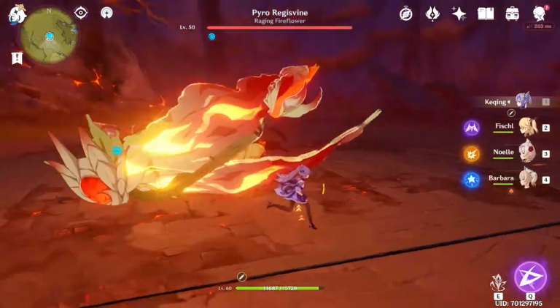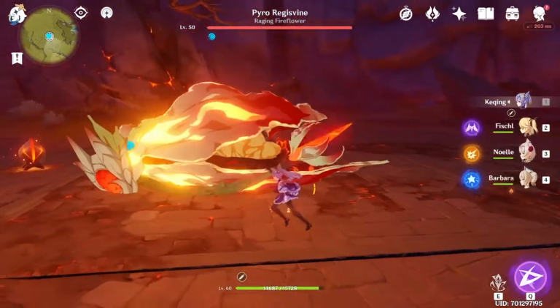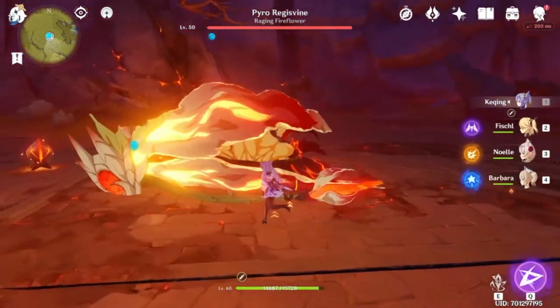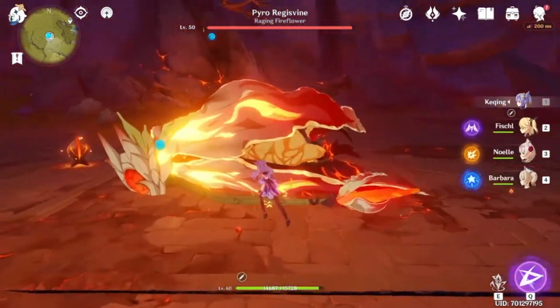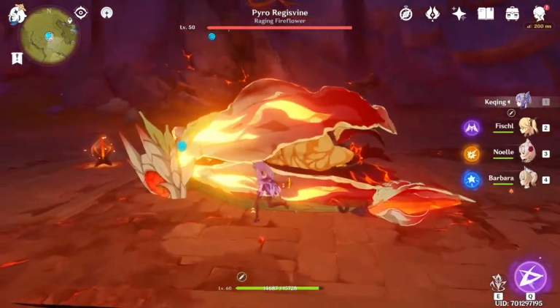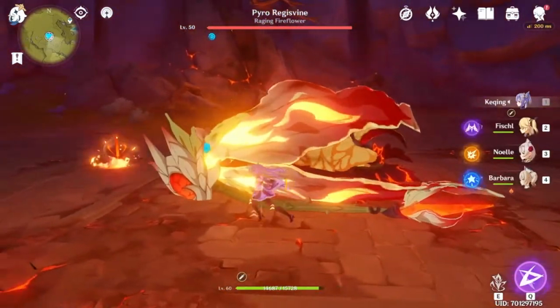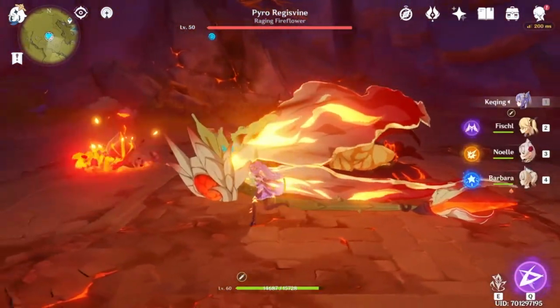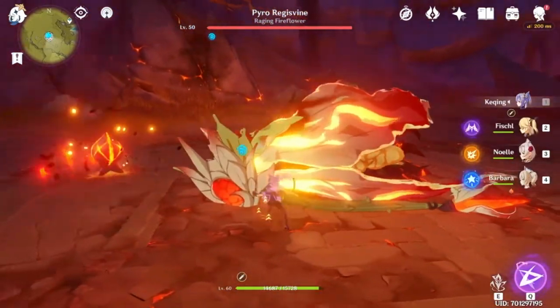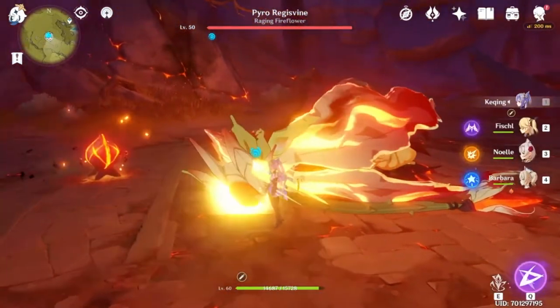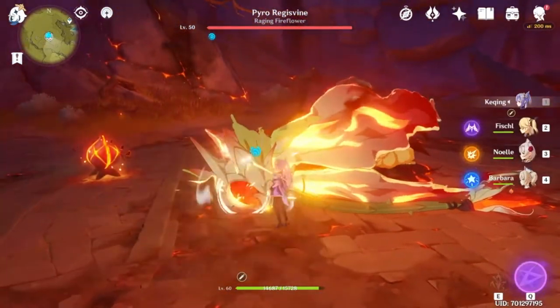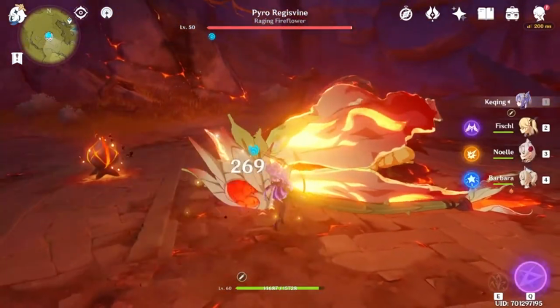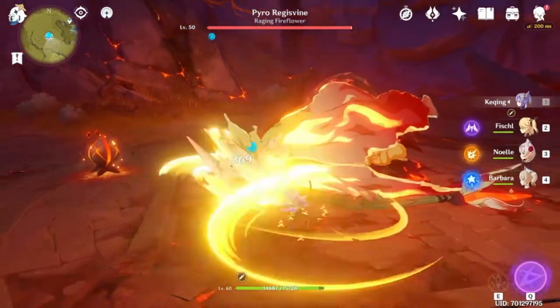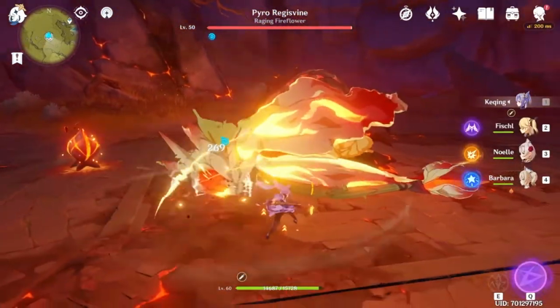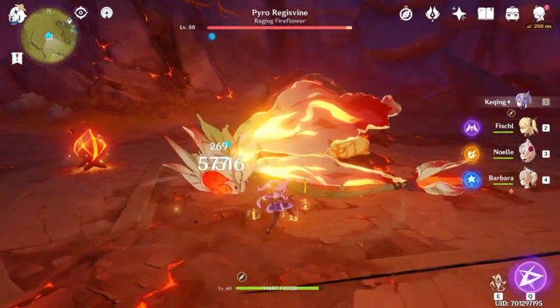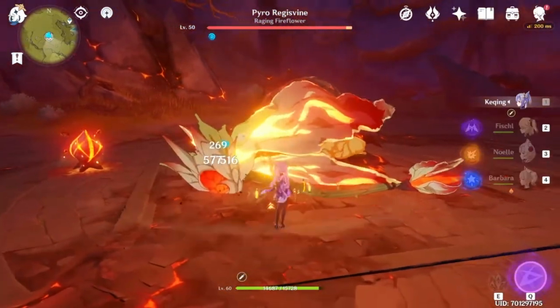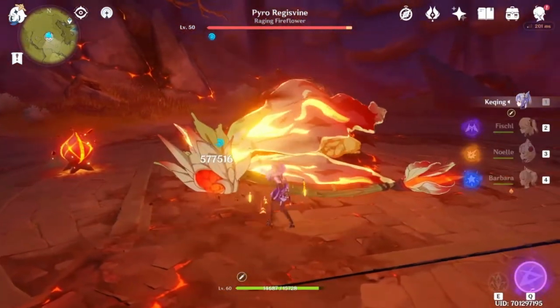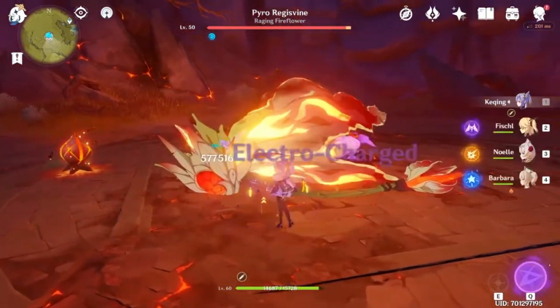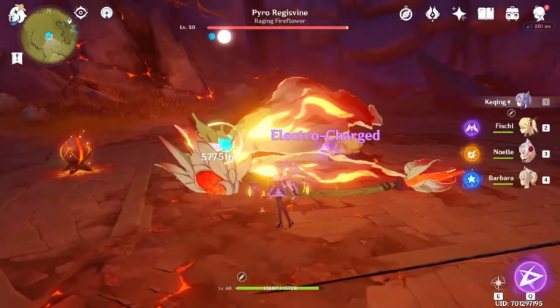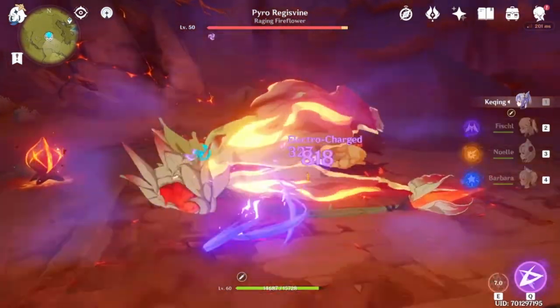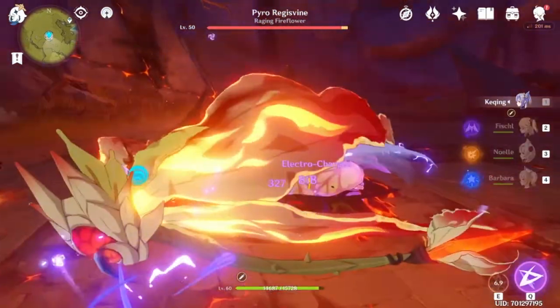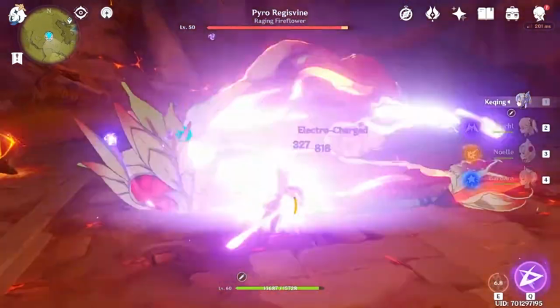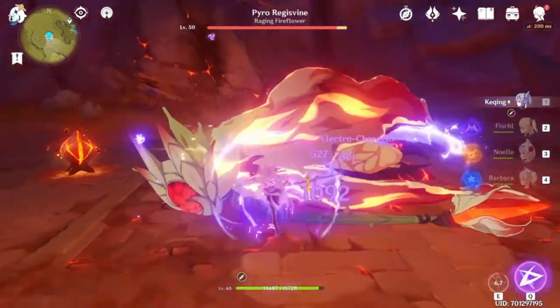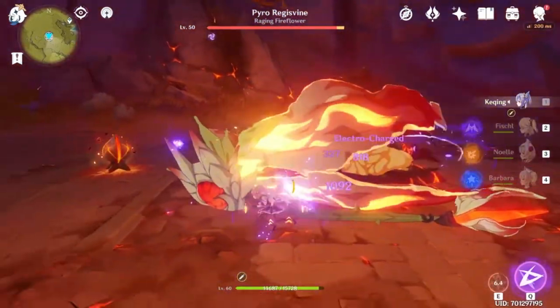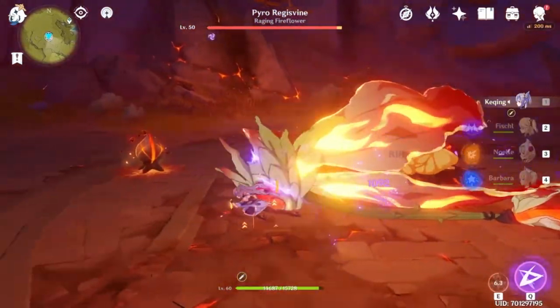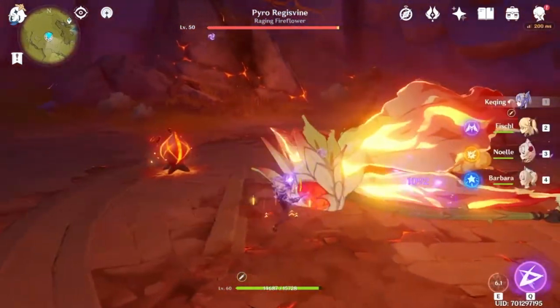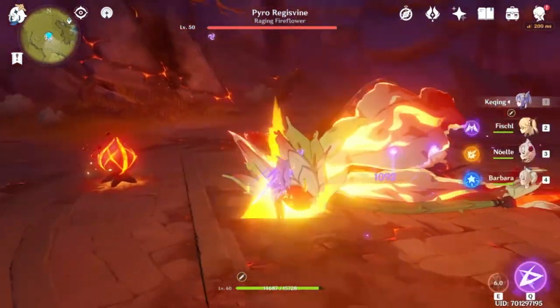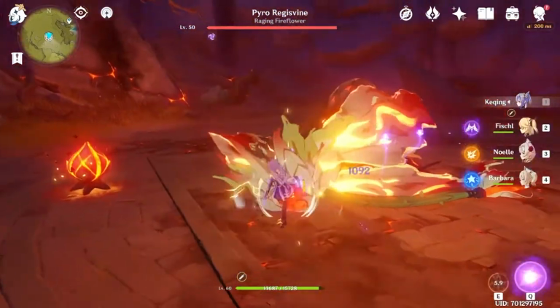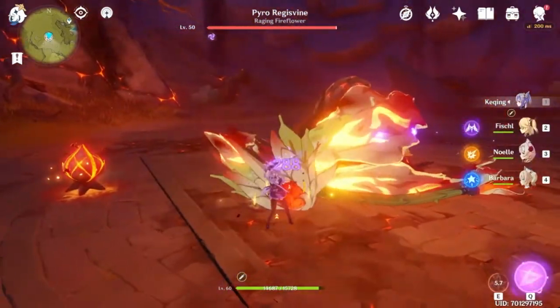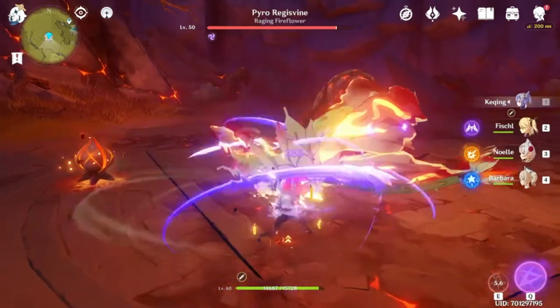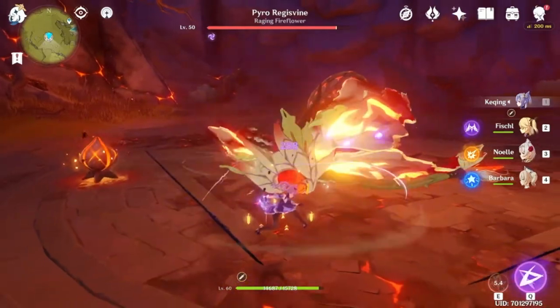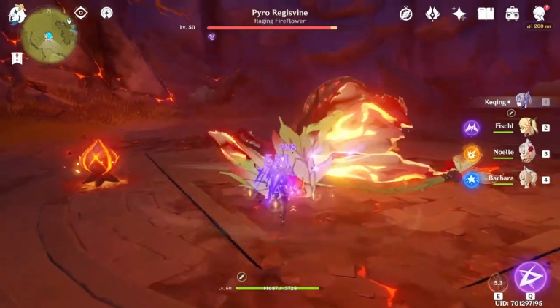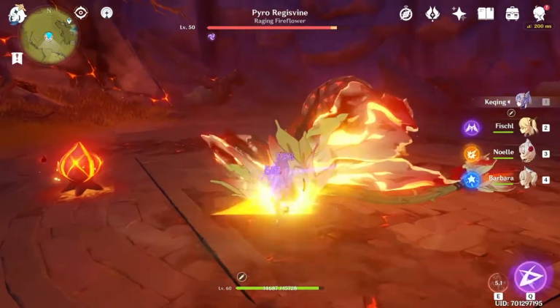Once you actually destroy that first core, you can literally get your best DPS hero on your team and go to town. Destroy him.